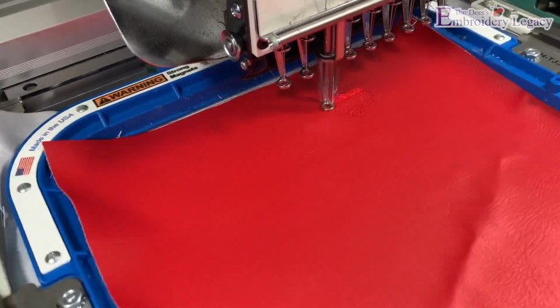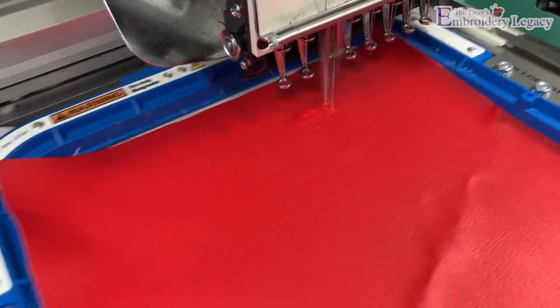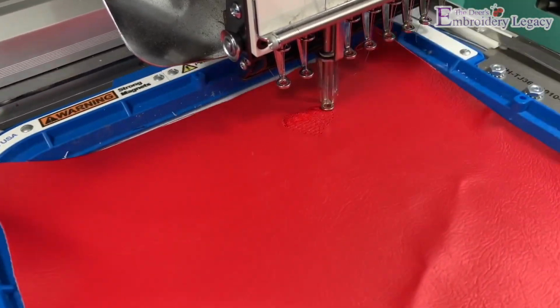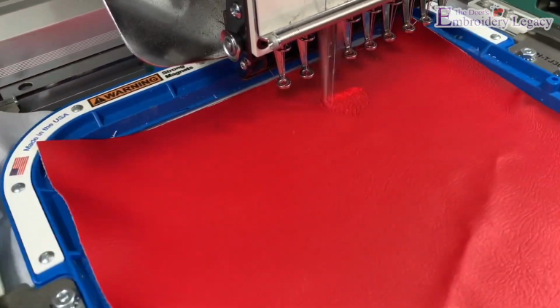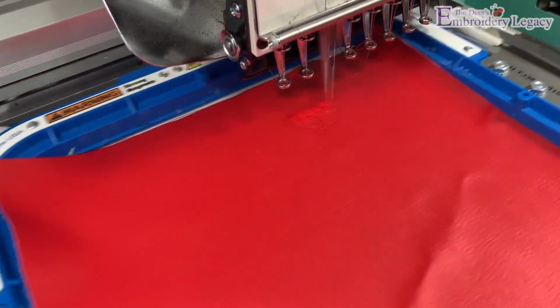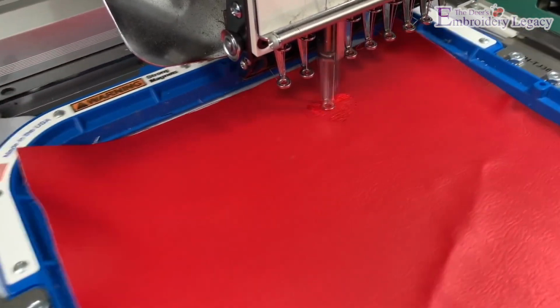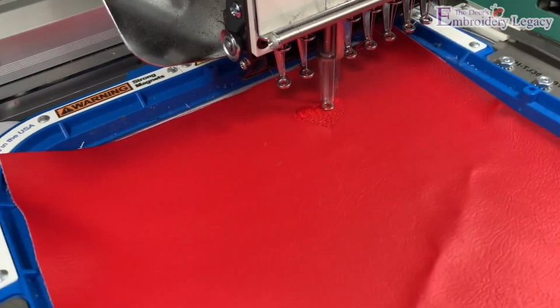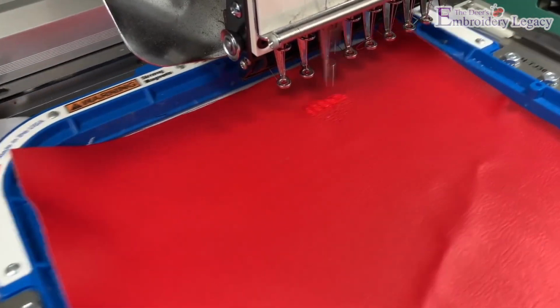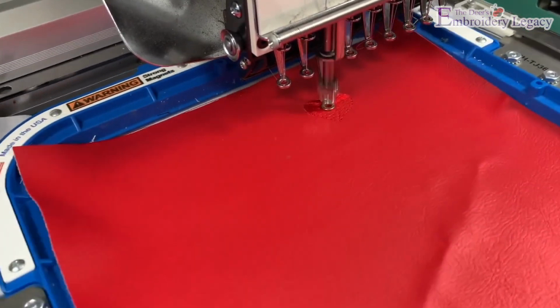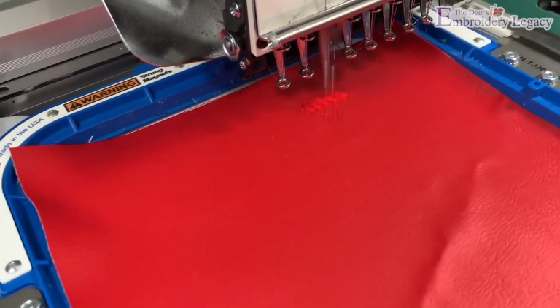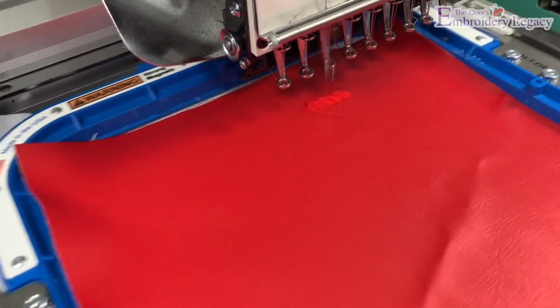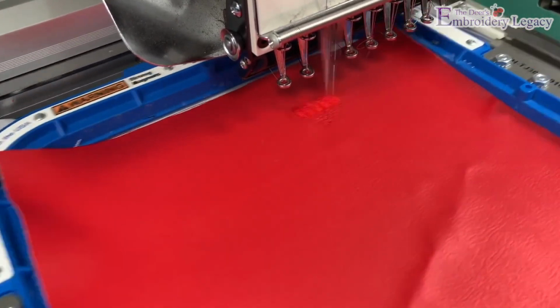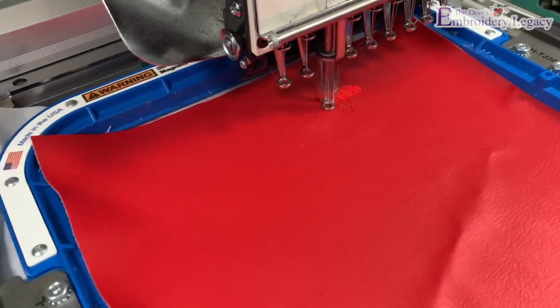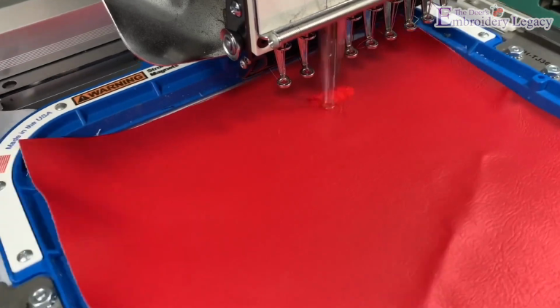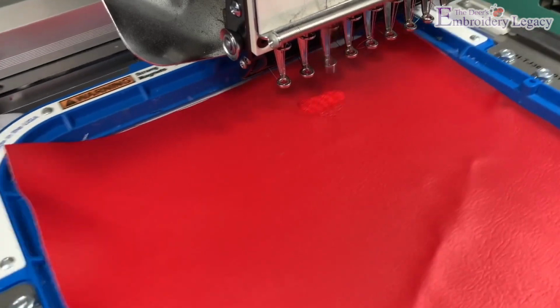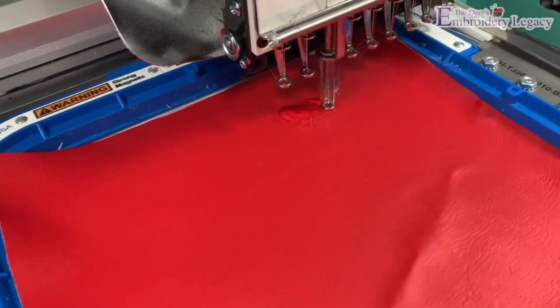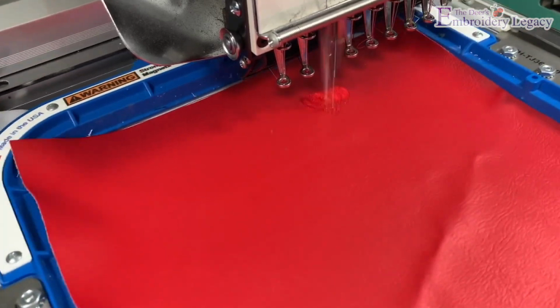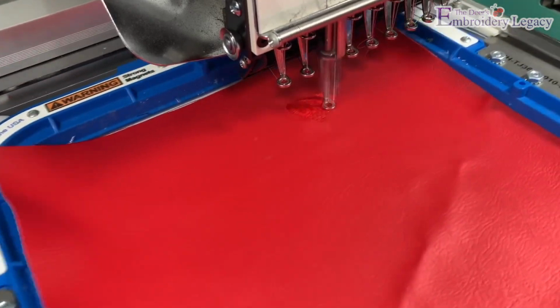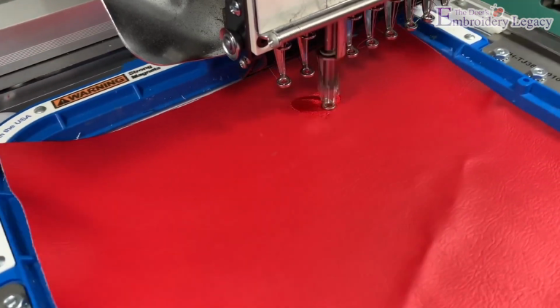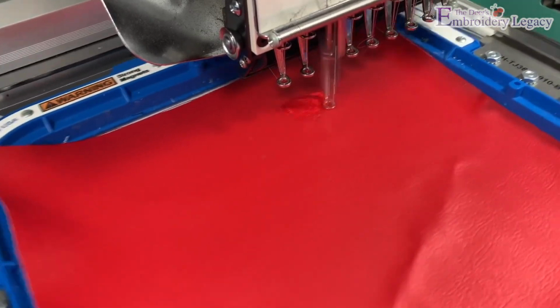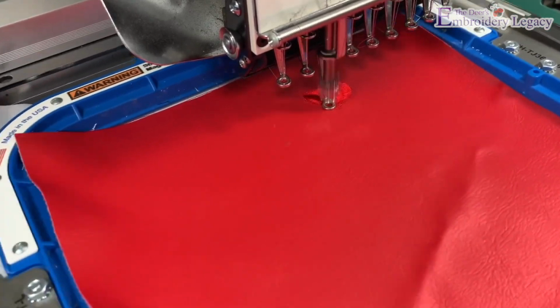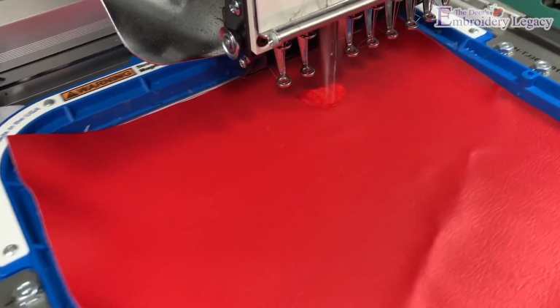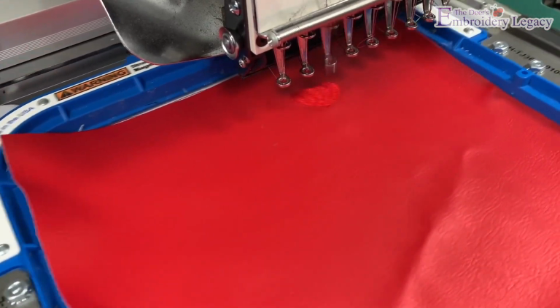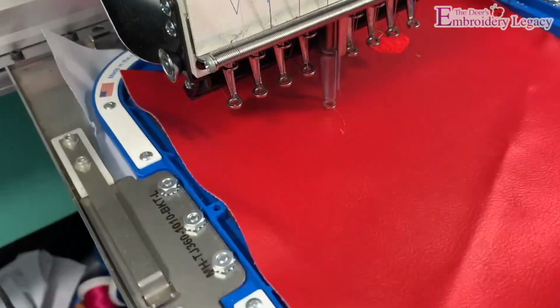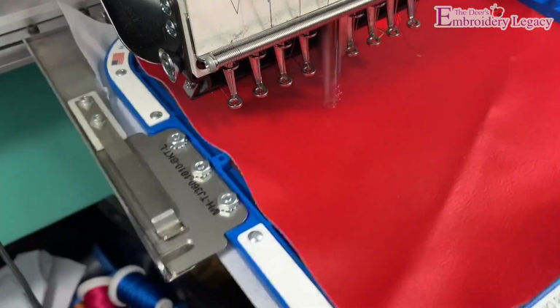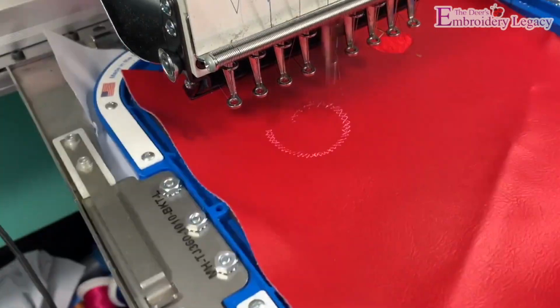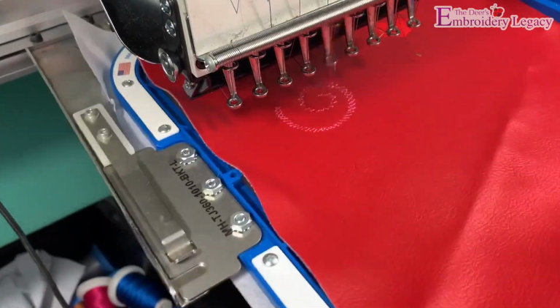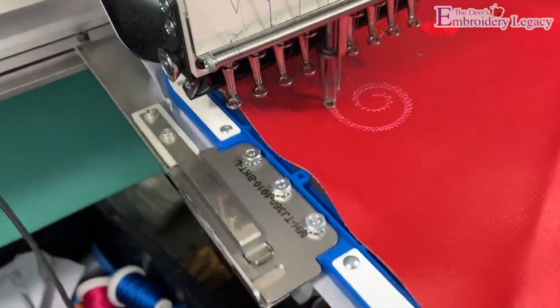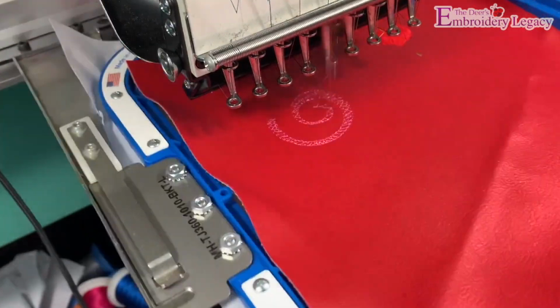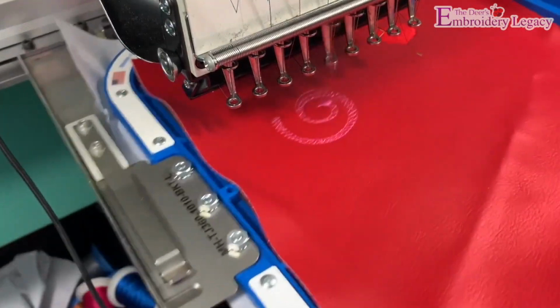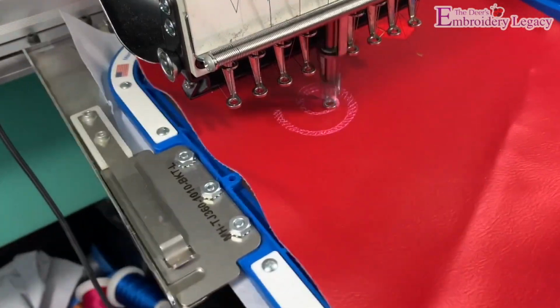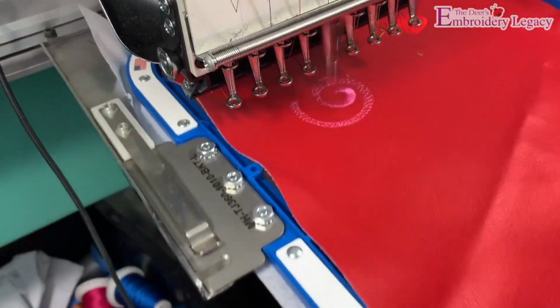Now we're just going to stitch the heart embellishments and the placement lines for the tab holder. They're two small diagonal lines.